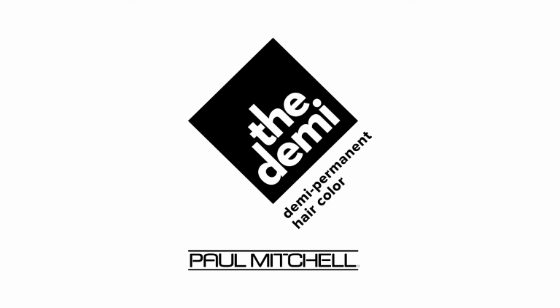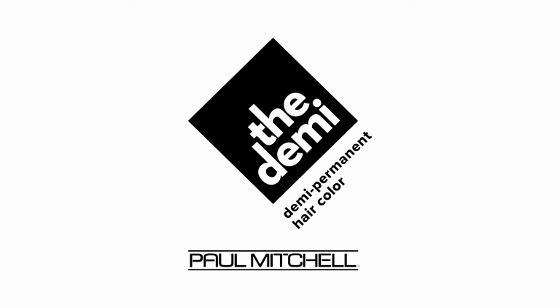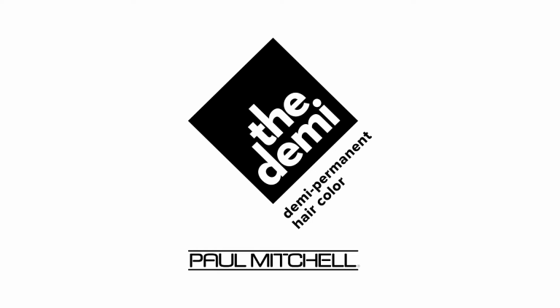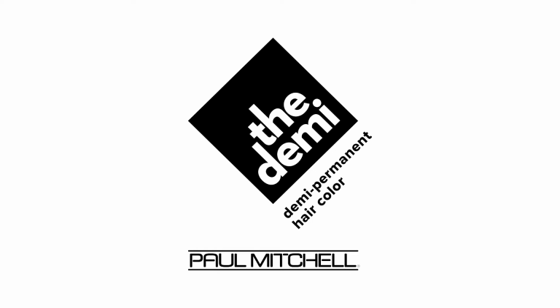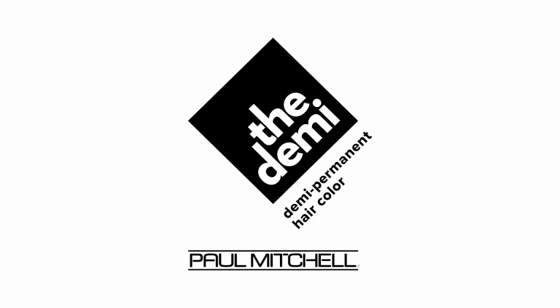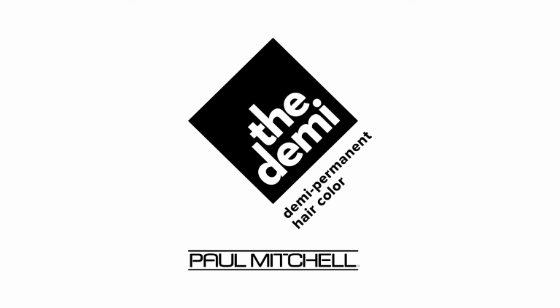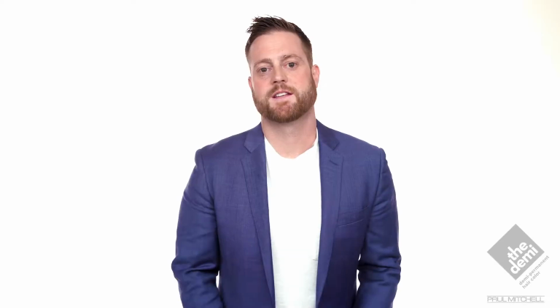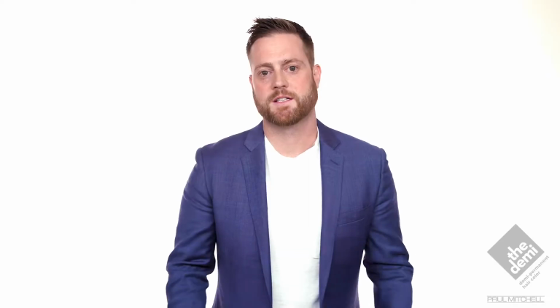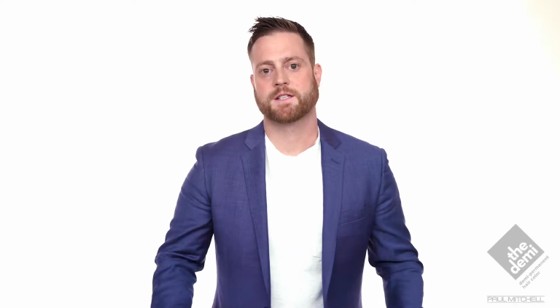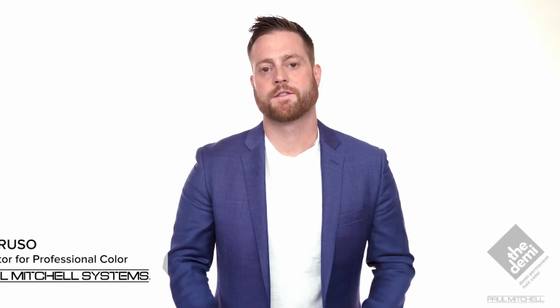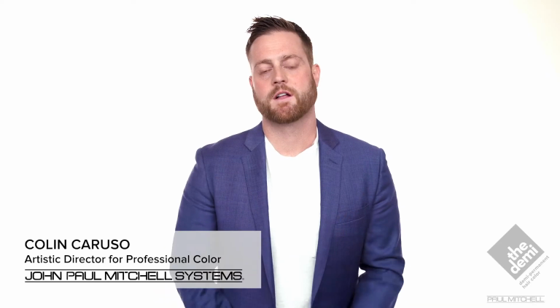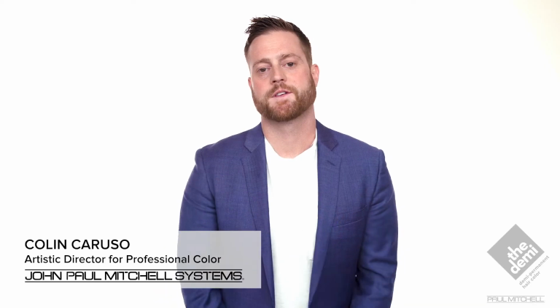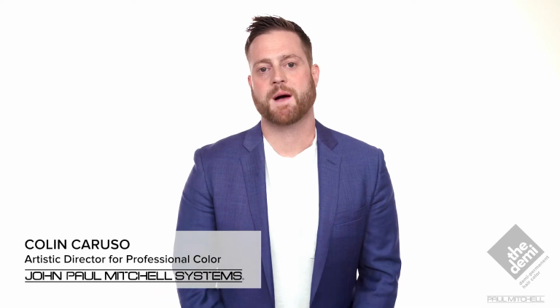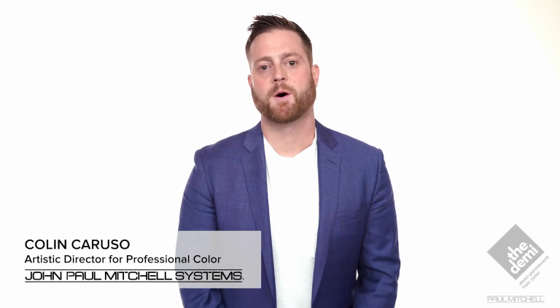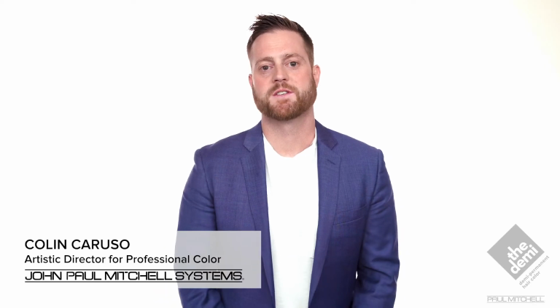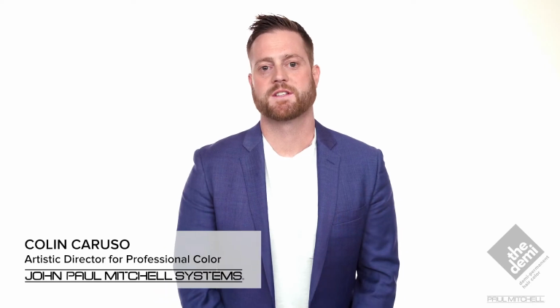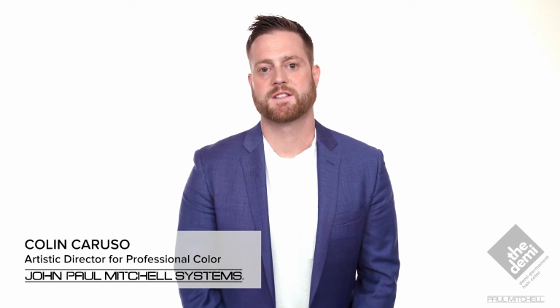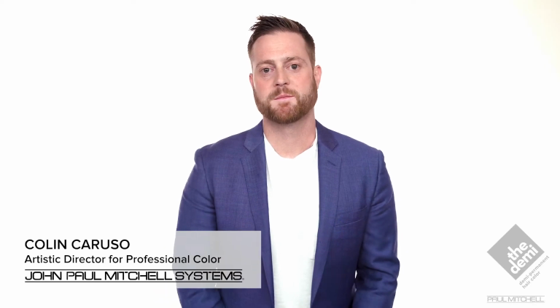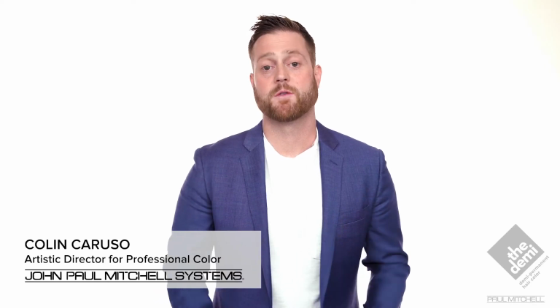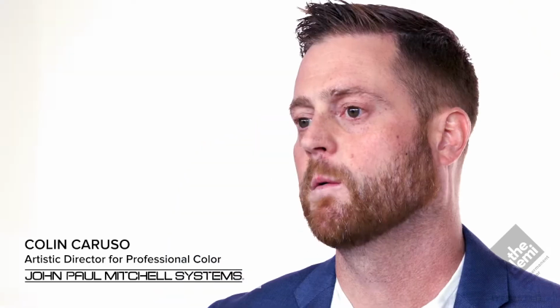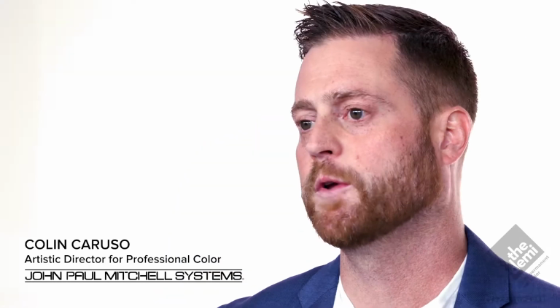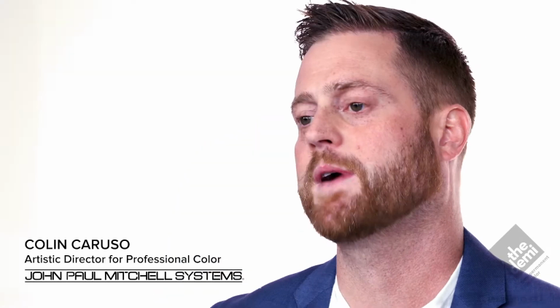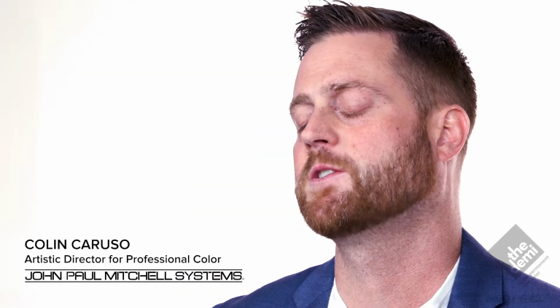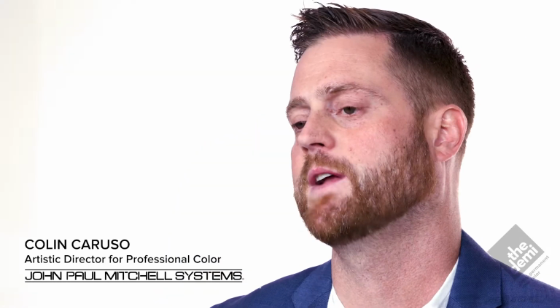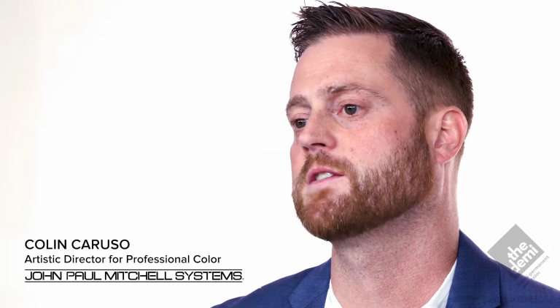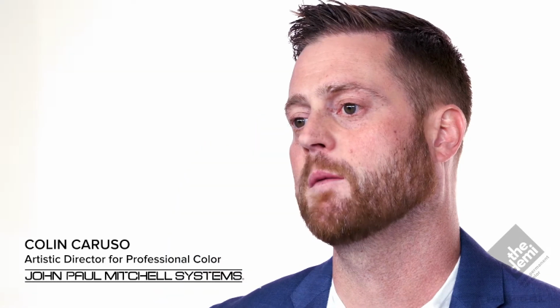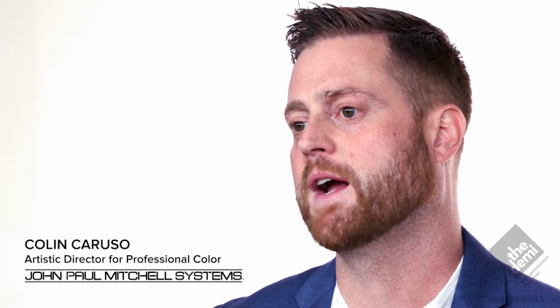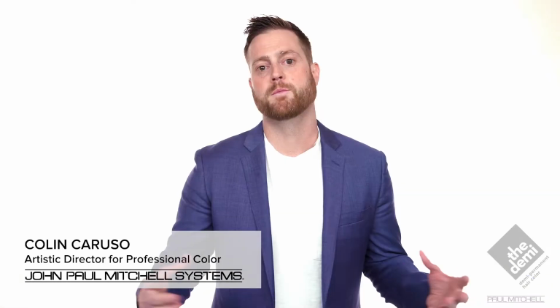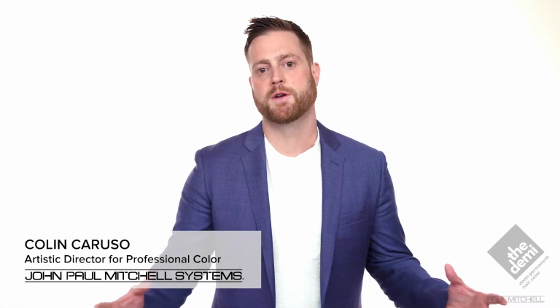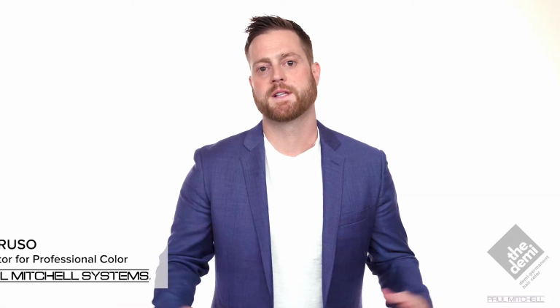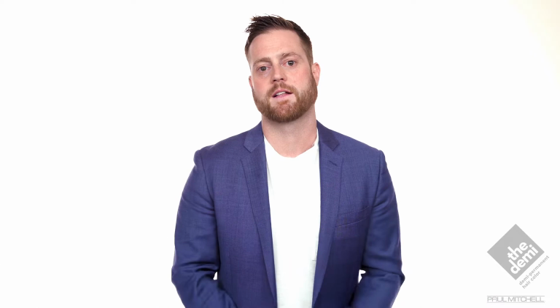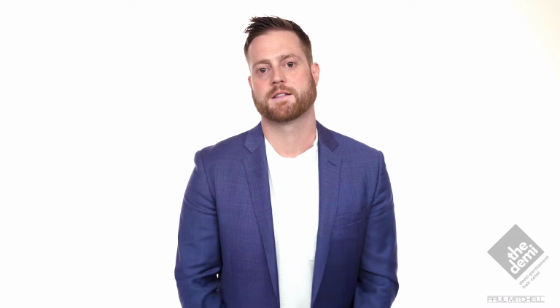Hey guys, Colin Caruso here, Artistic Director of Color for John Paul Mitchell Systems, really proud to announce our brand new Muted Metallics.